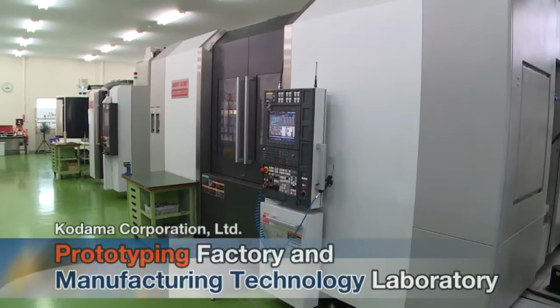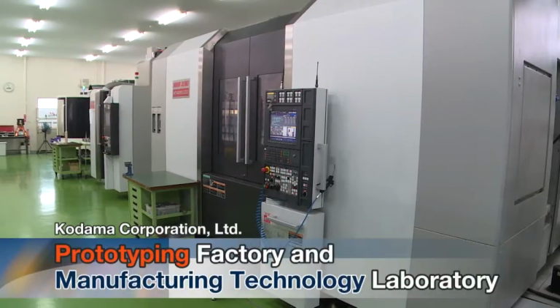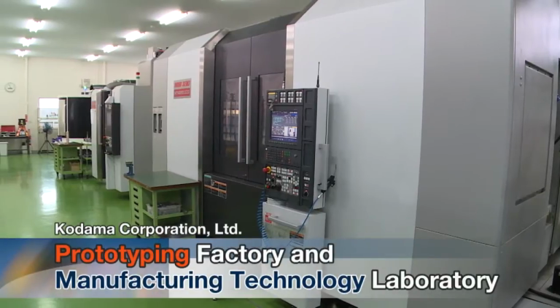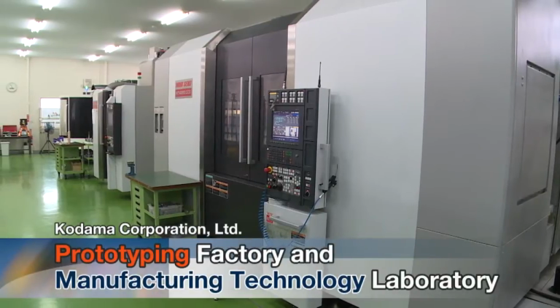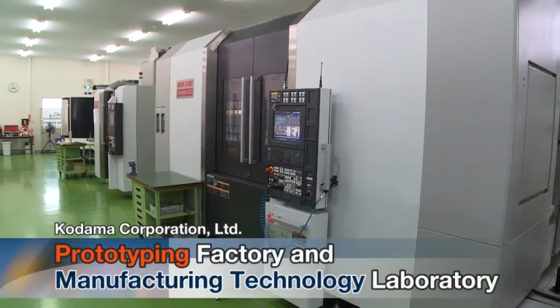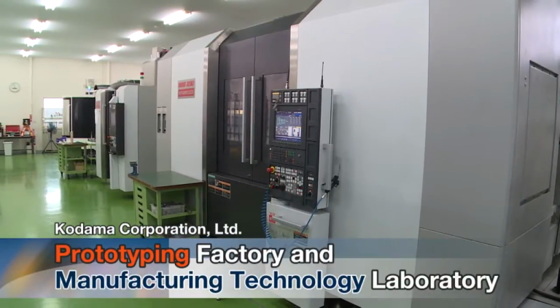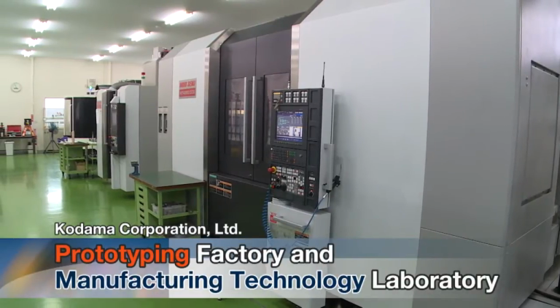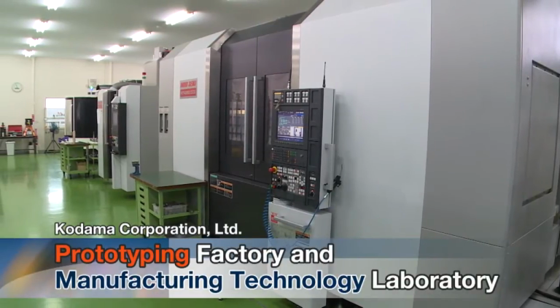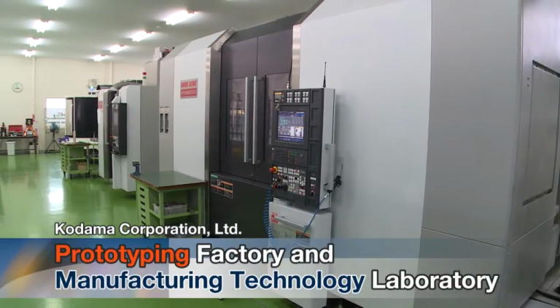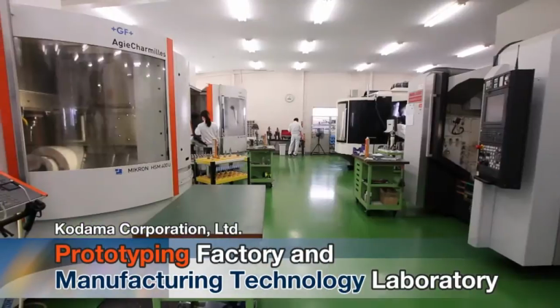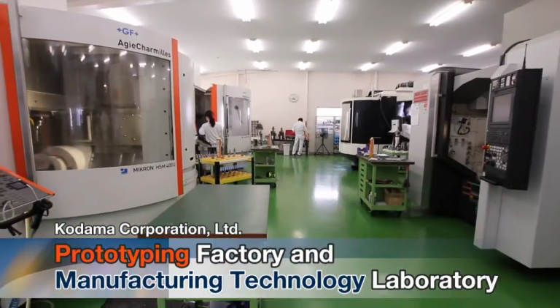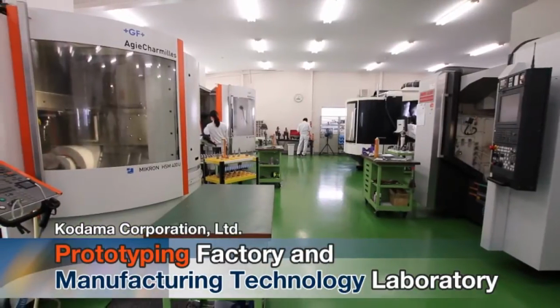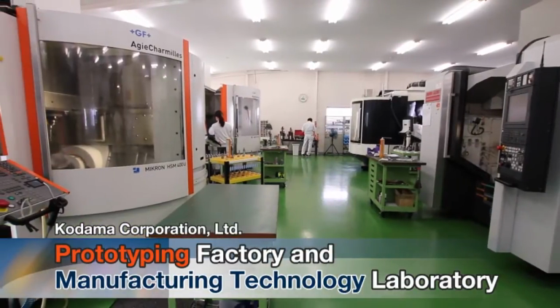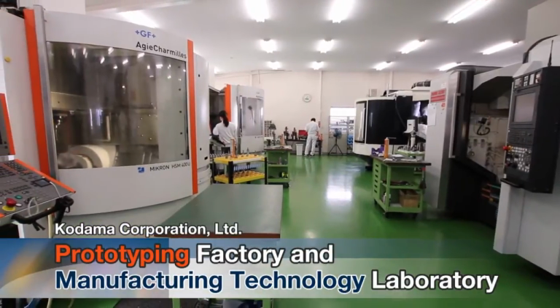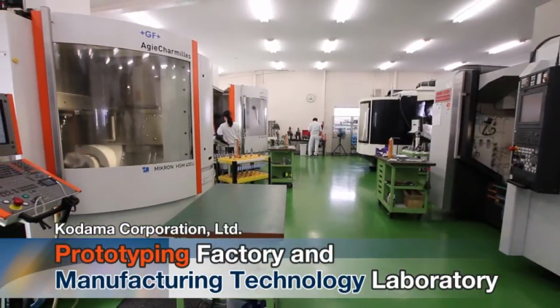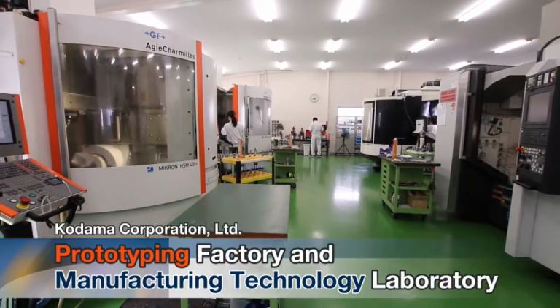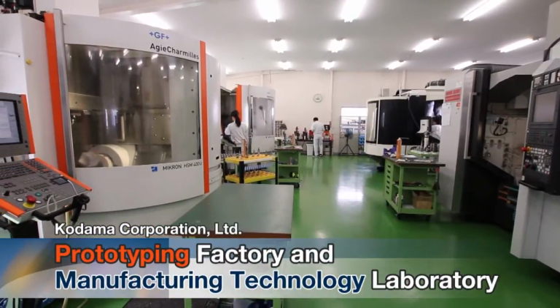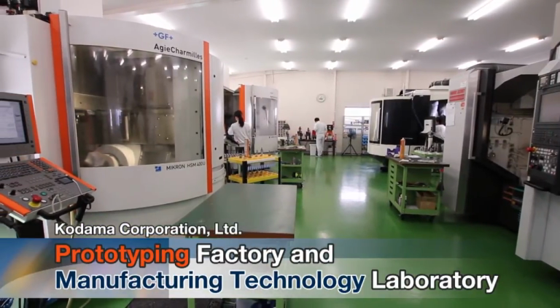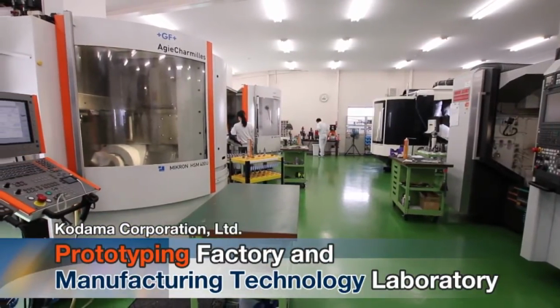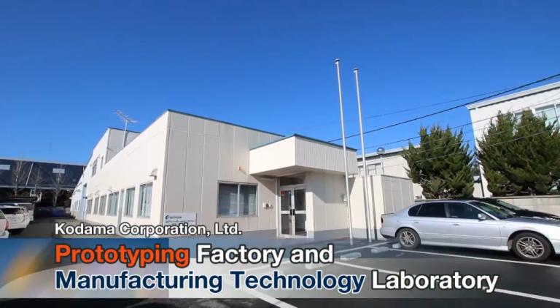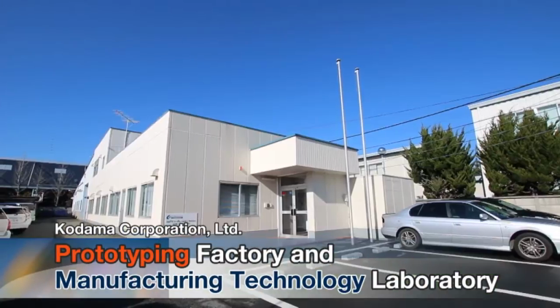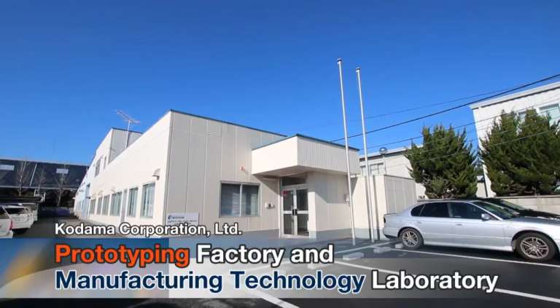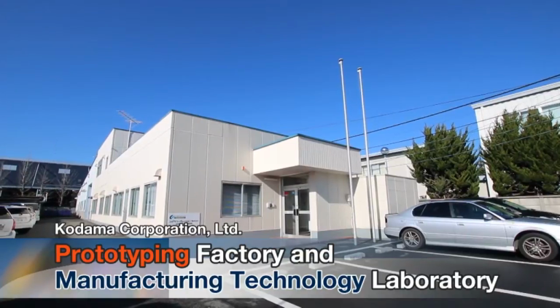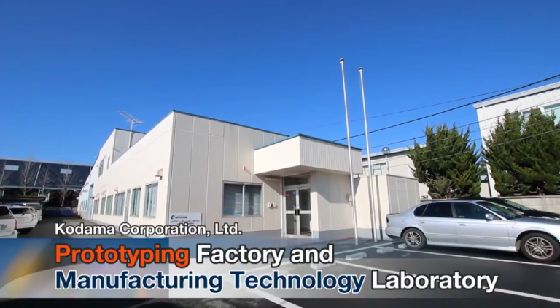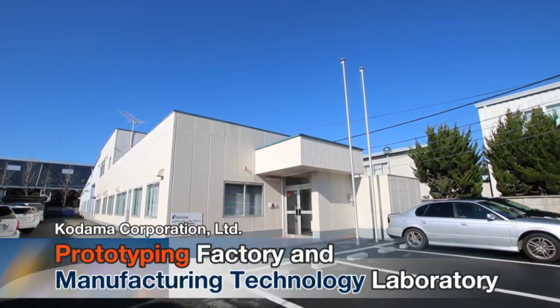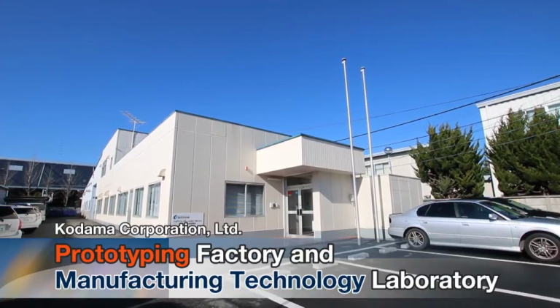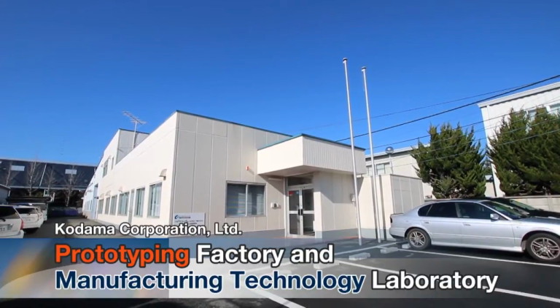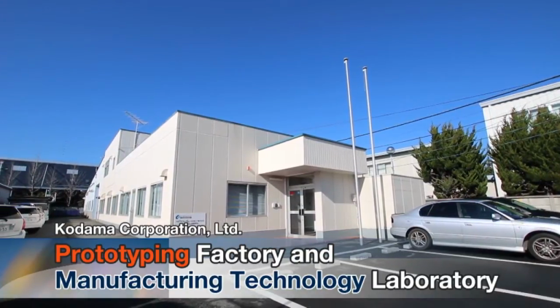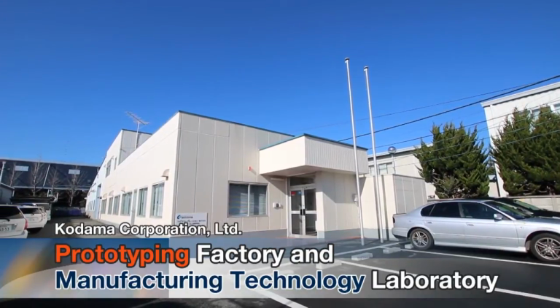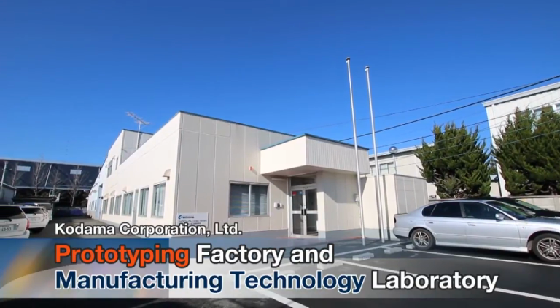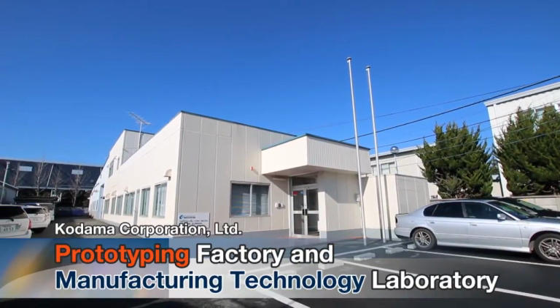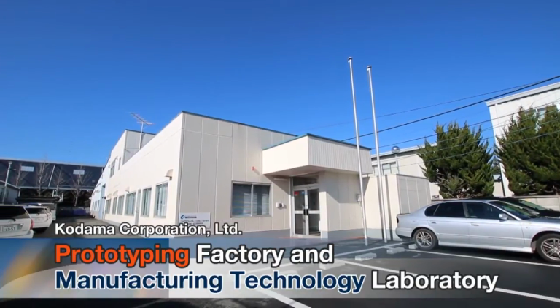Unmanned operation and full automation are promoted at the factory to pursue high quality and high-value added manufacturing.